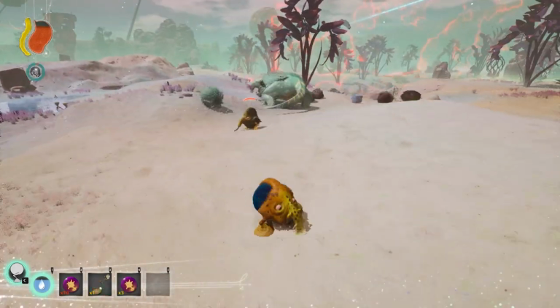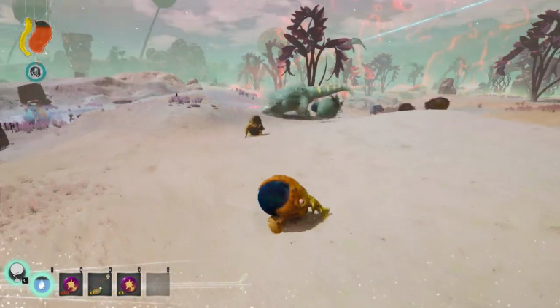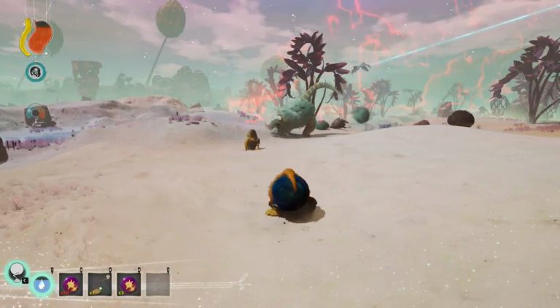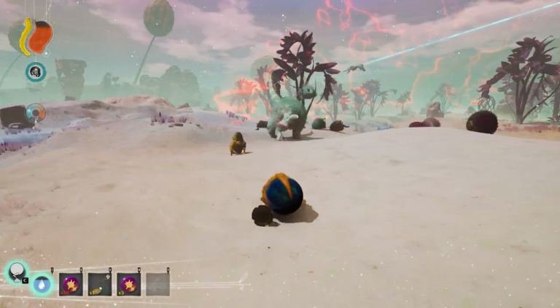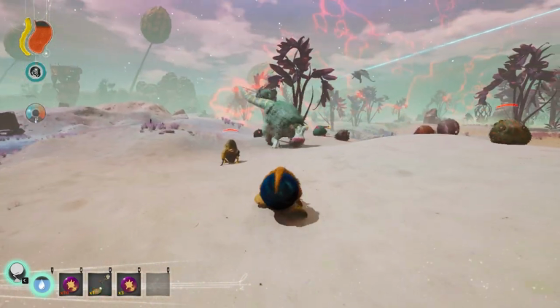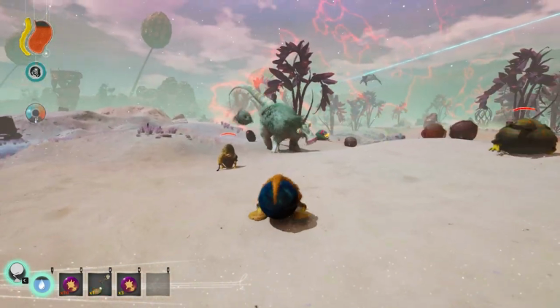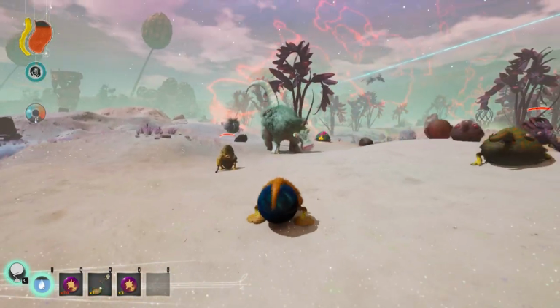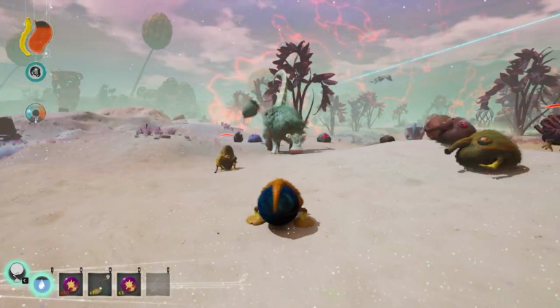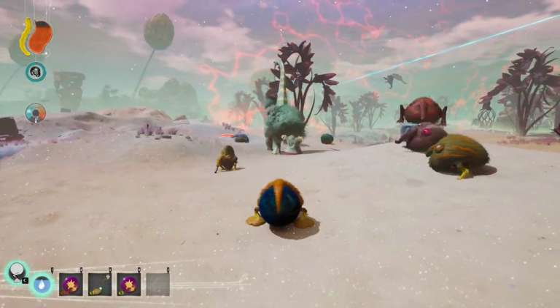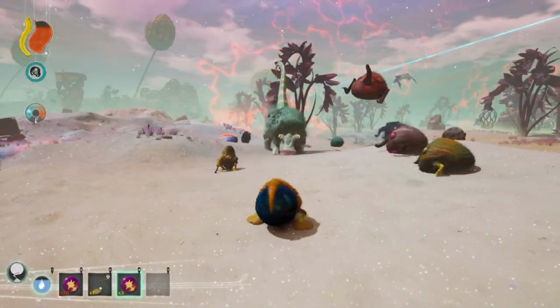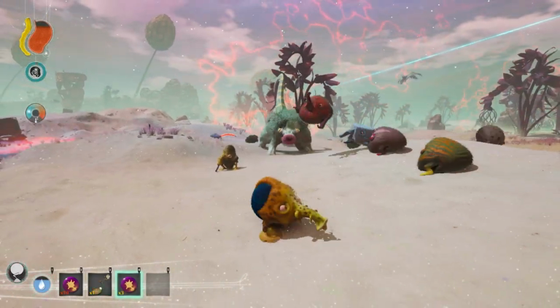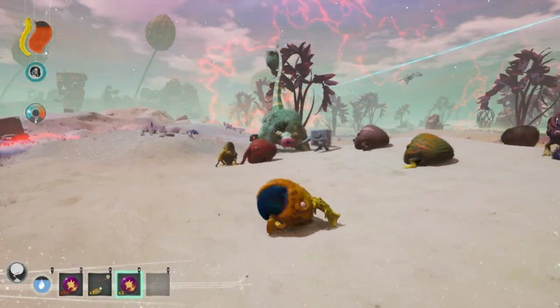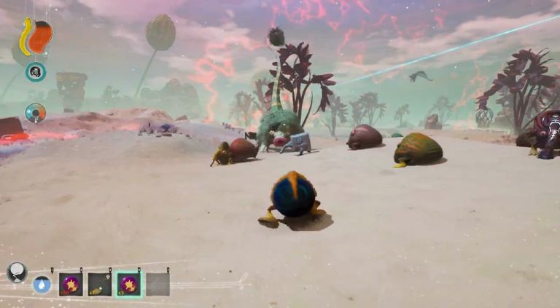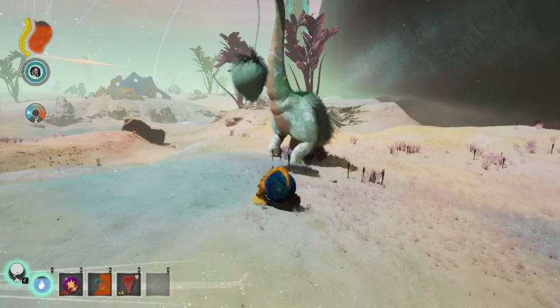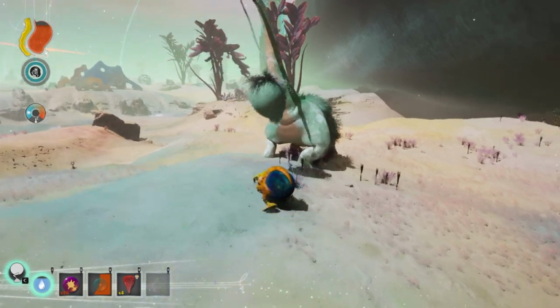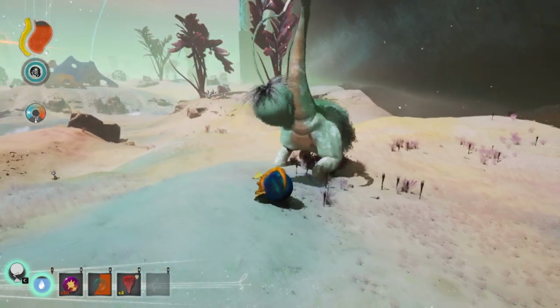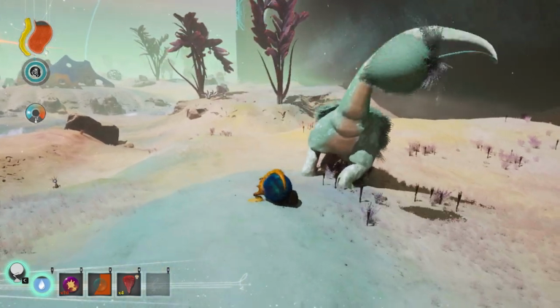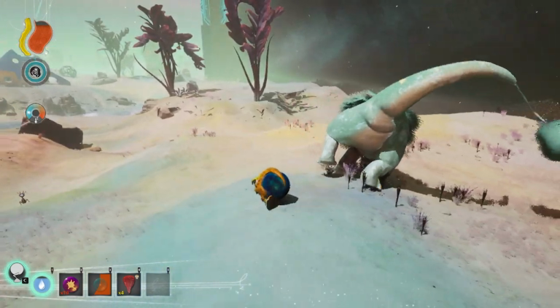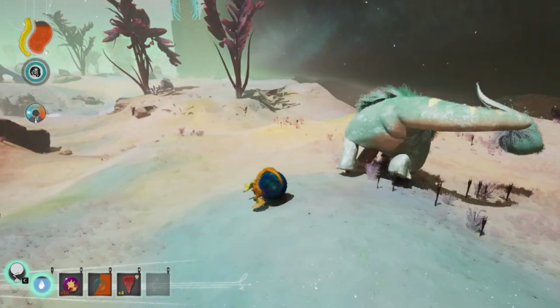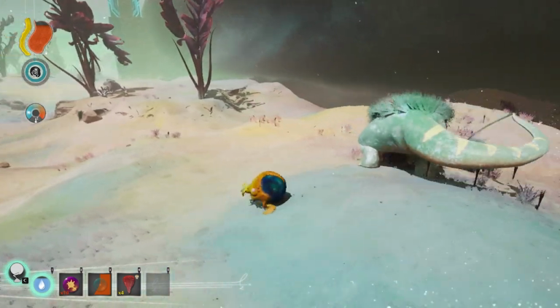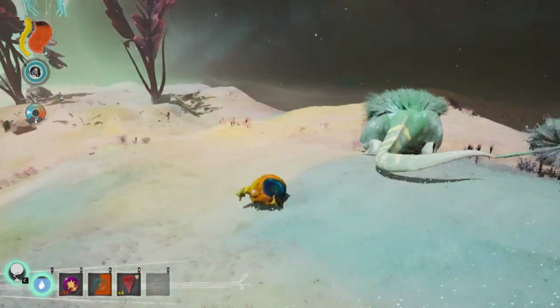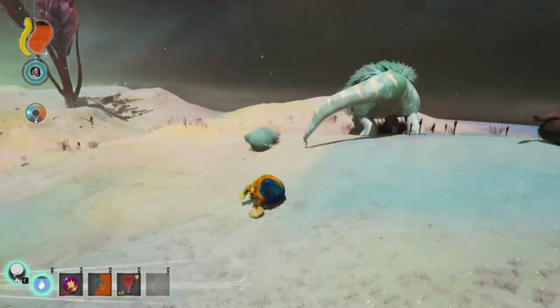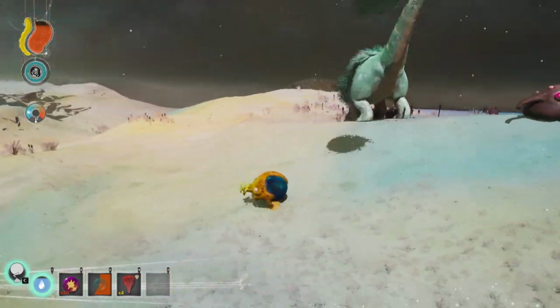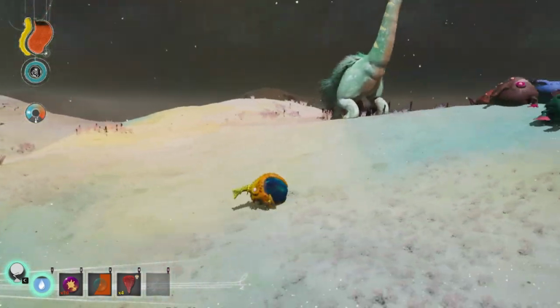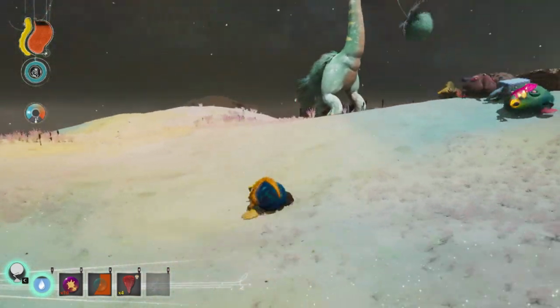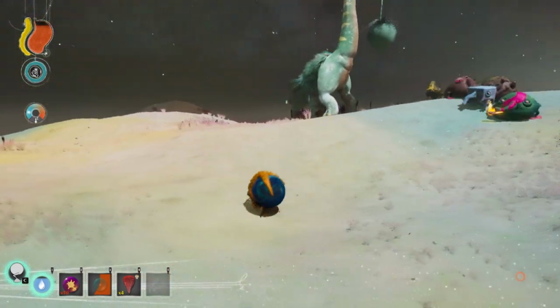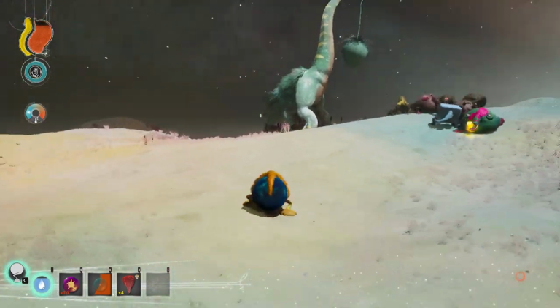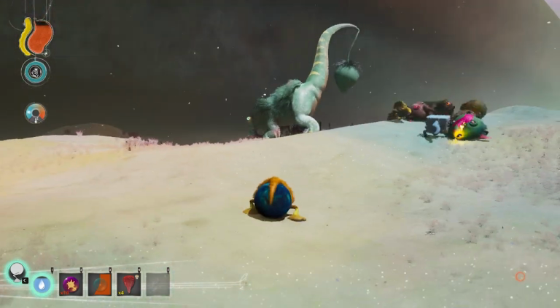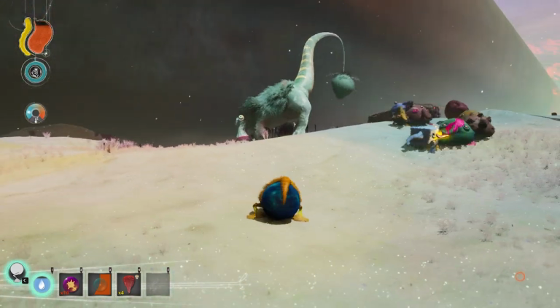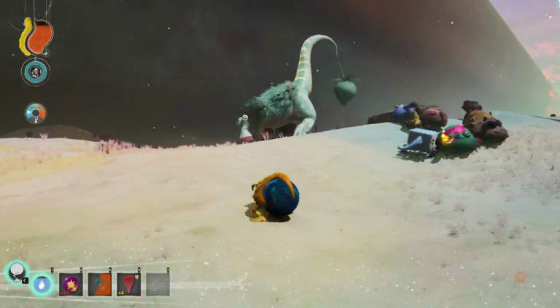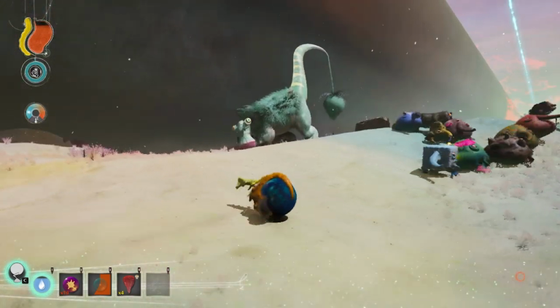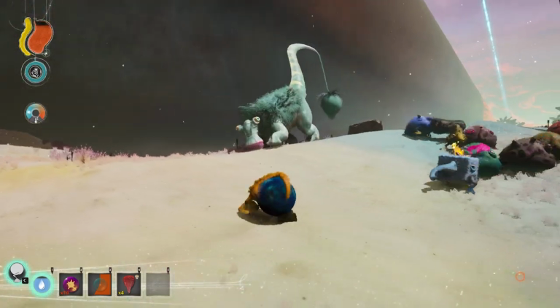They whip their tail at you, and if you approach them from behind, they'll also try to hit you with their tail. So as long as you avoid their tails, you should be fine.